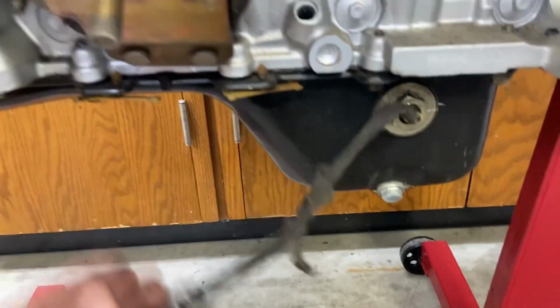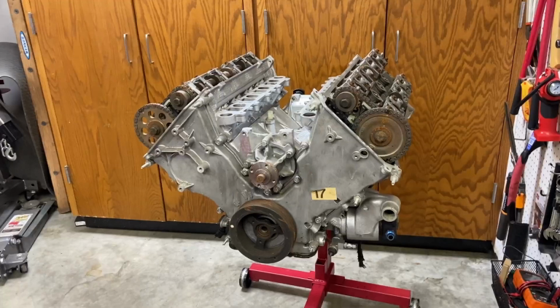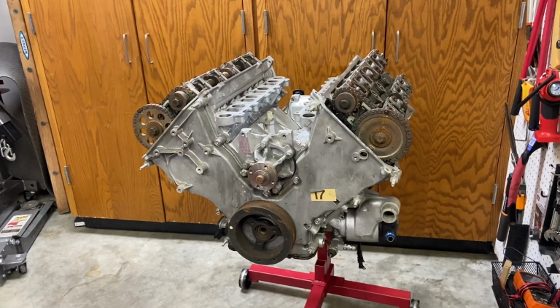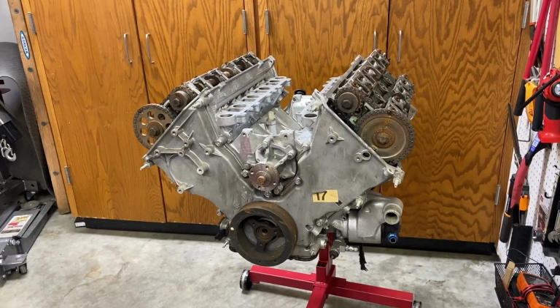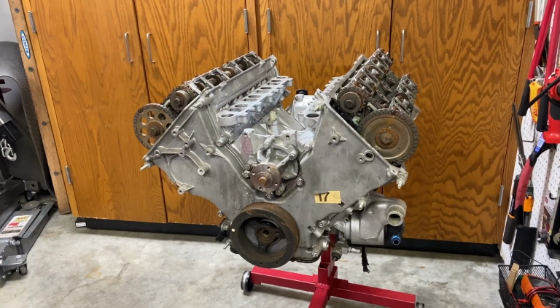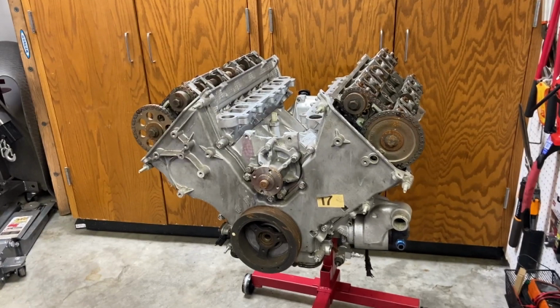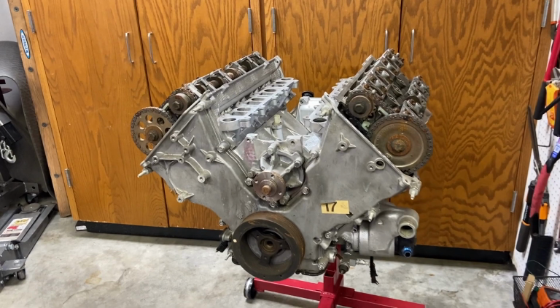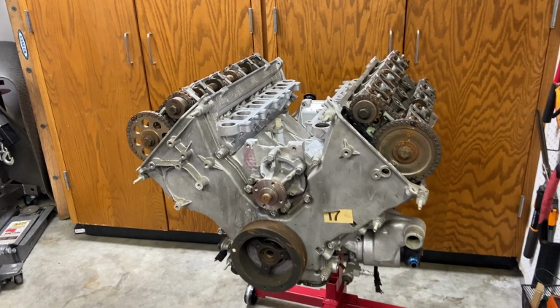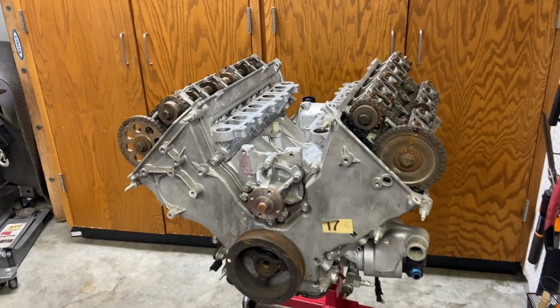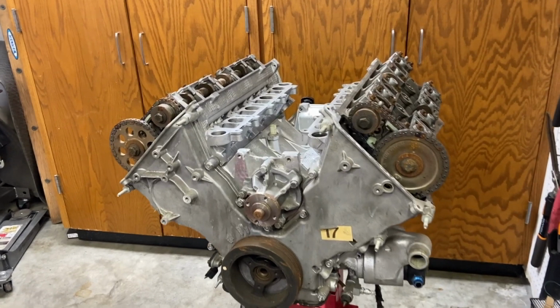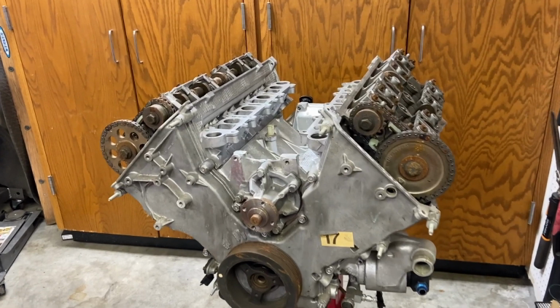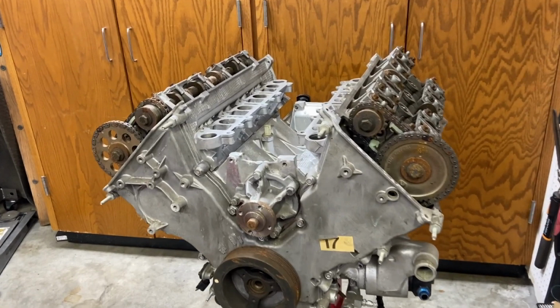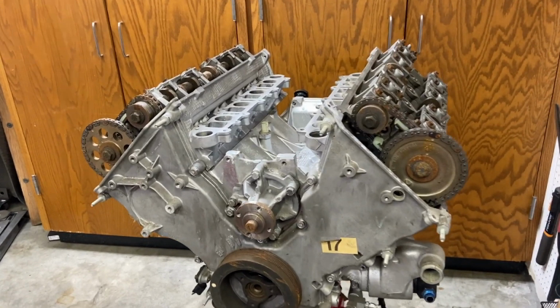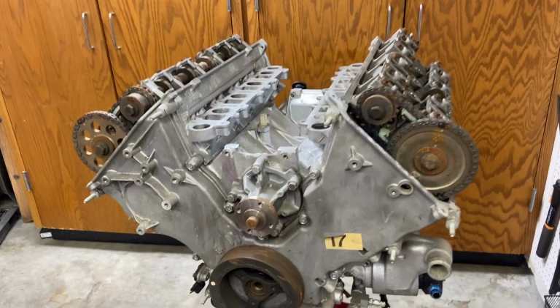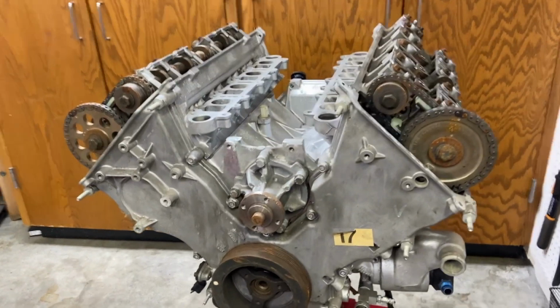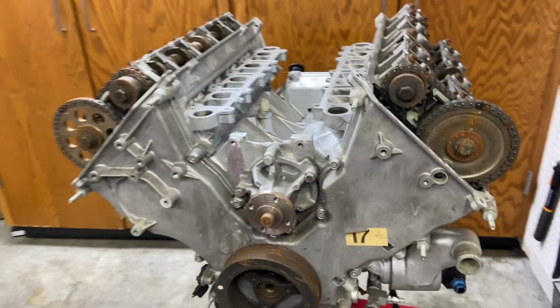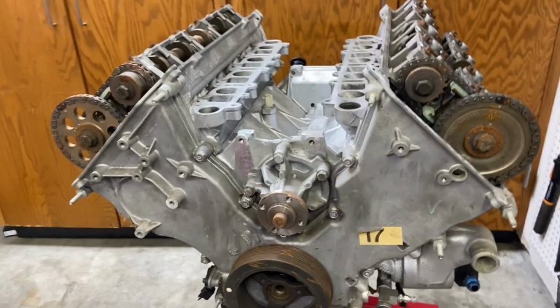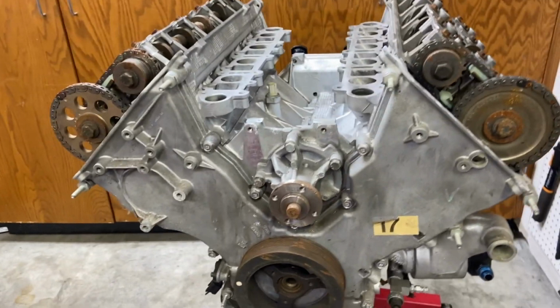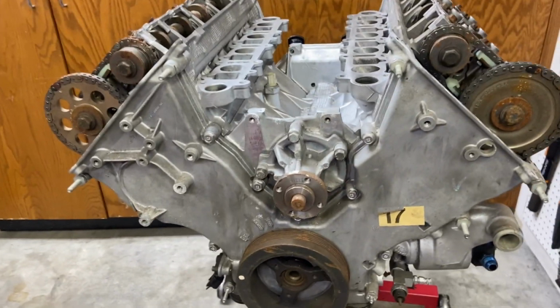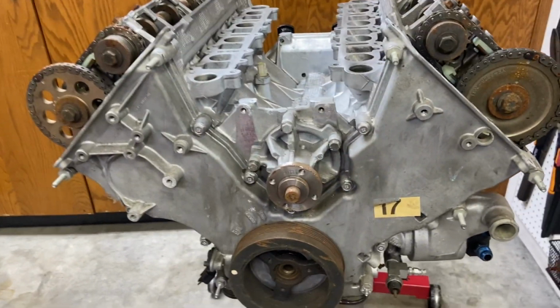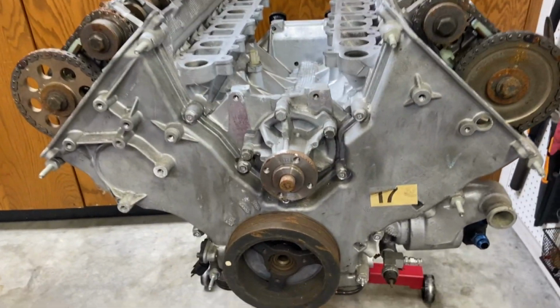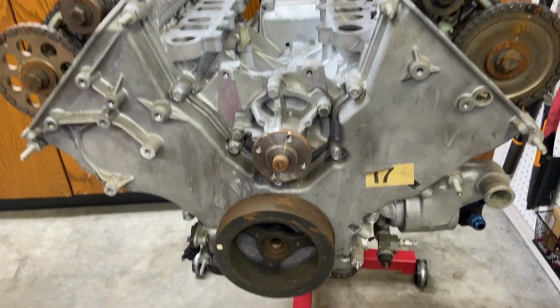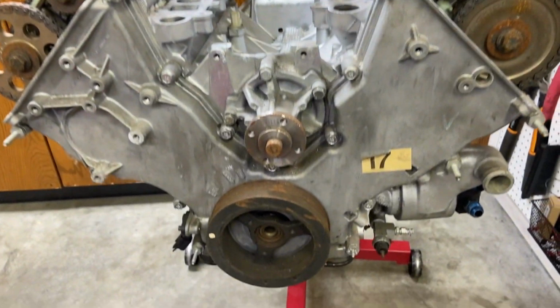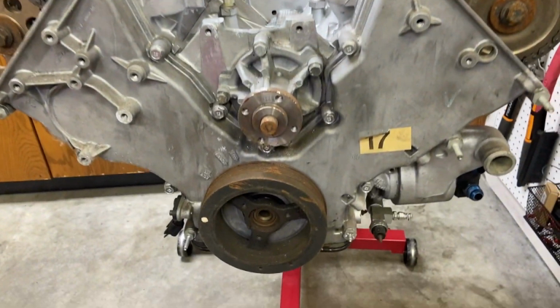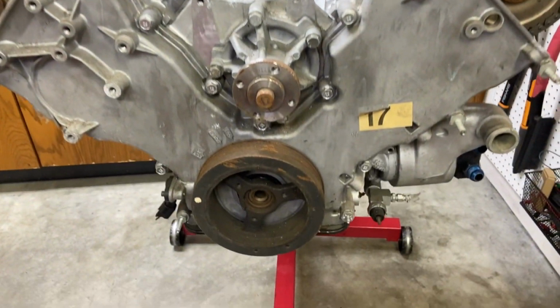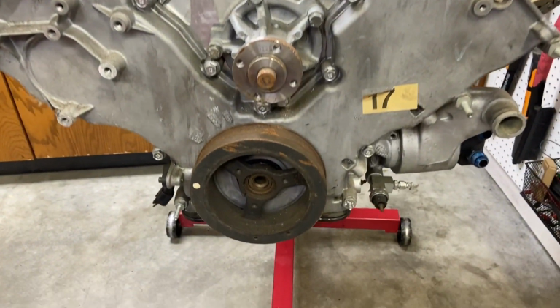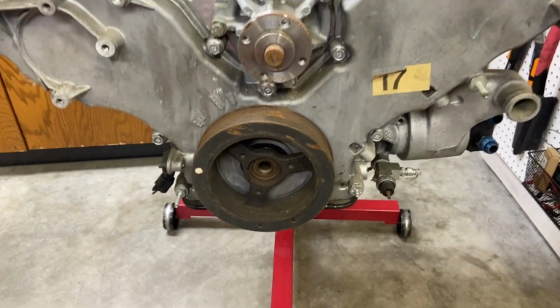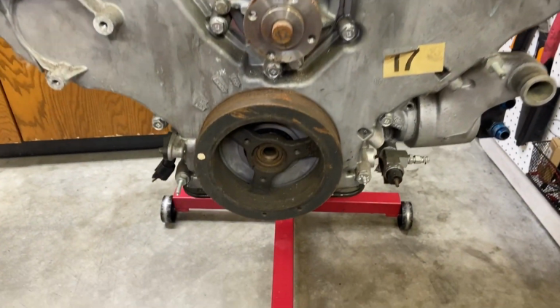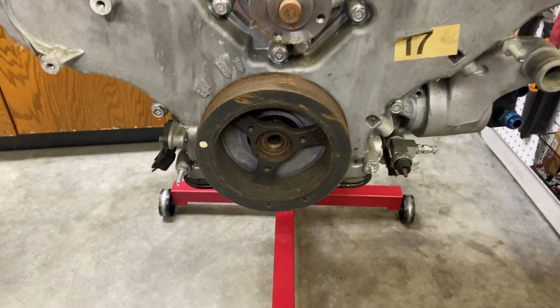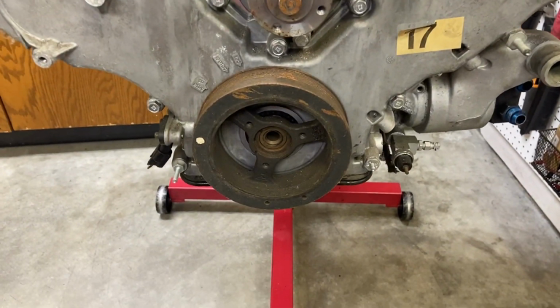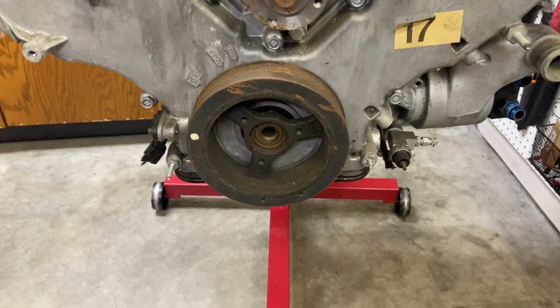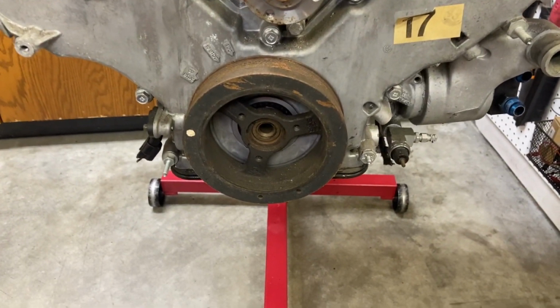The next order of business is going to be to remove the timing chain covers. However, we're first going to have to remove the crank pulley.